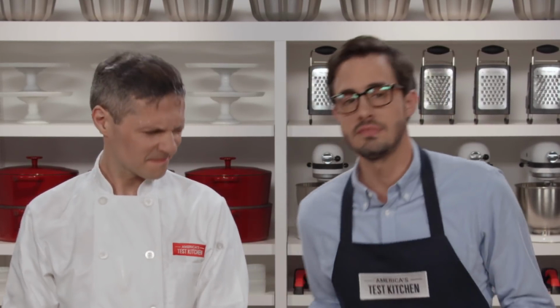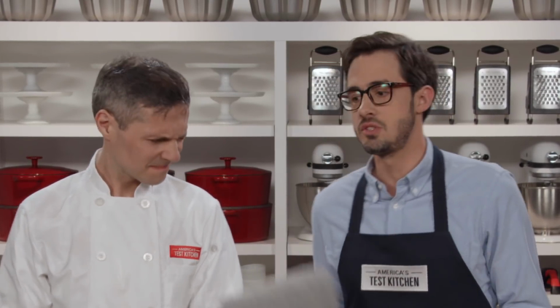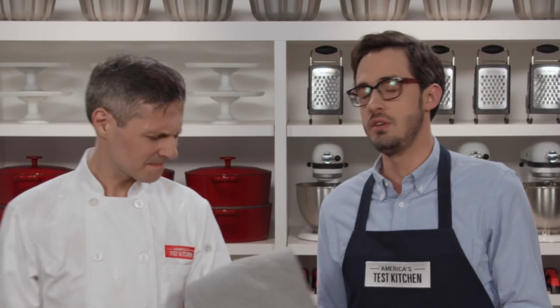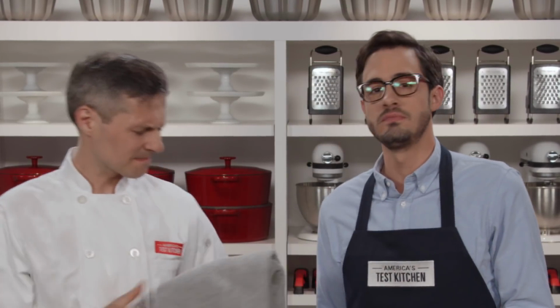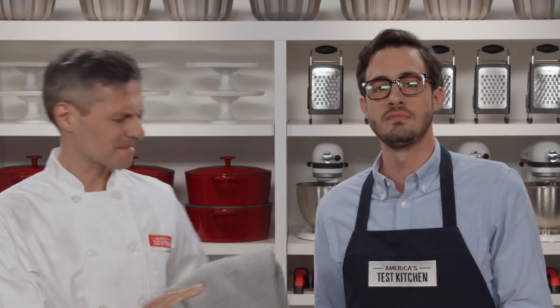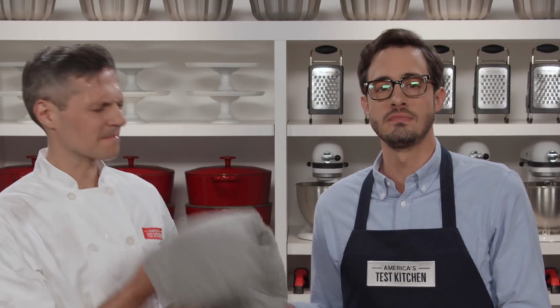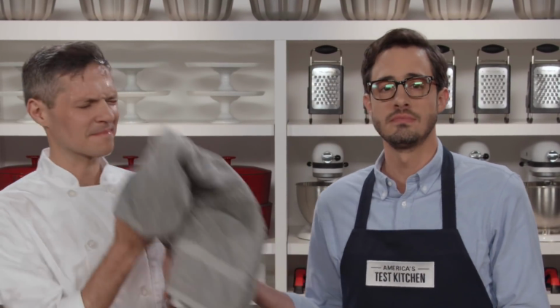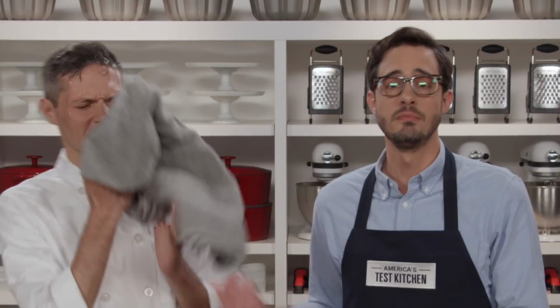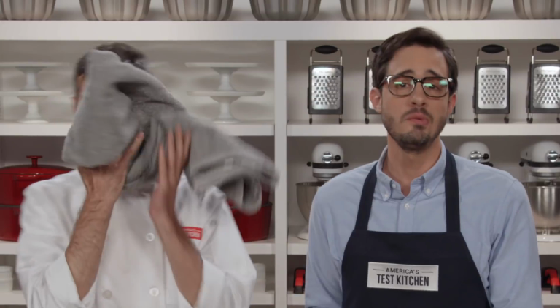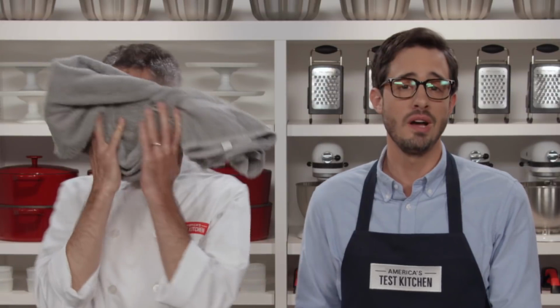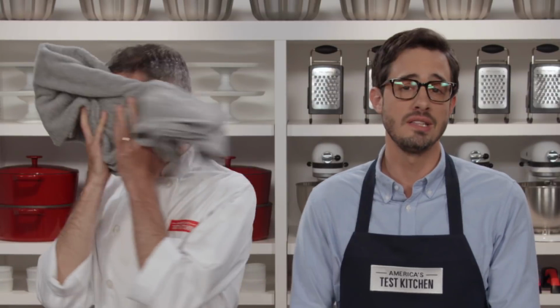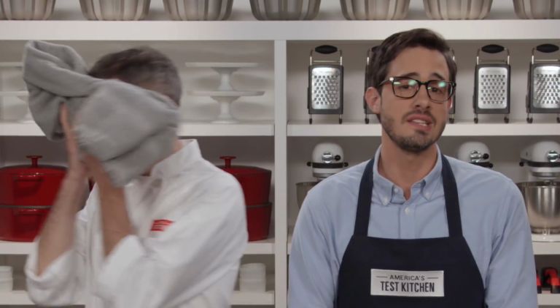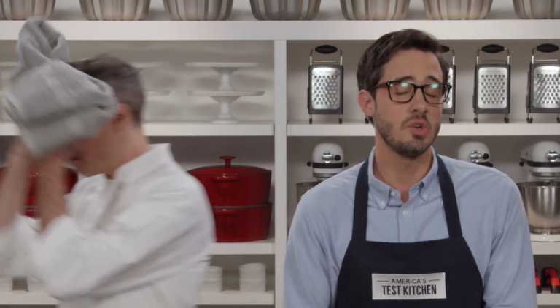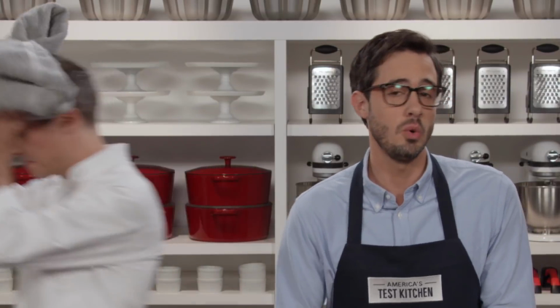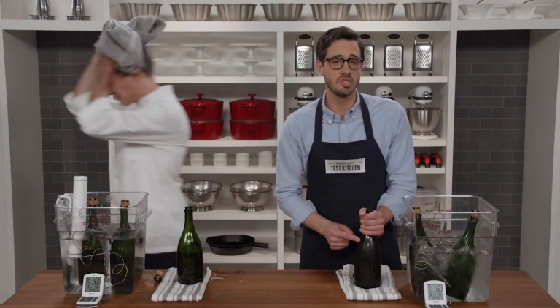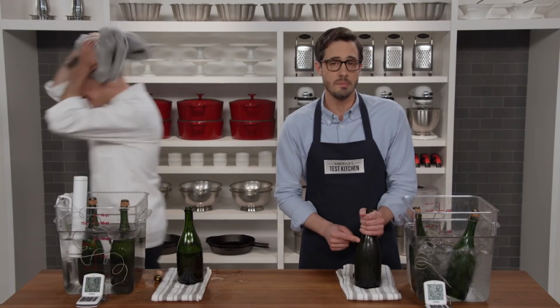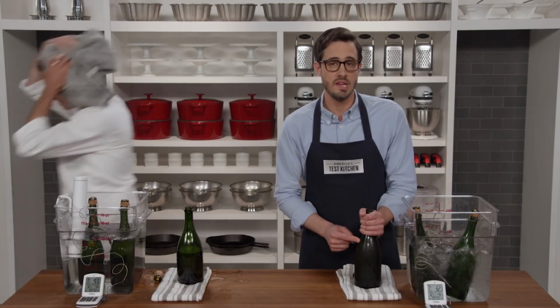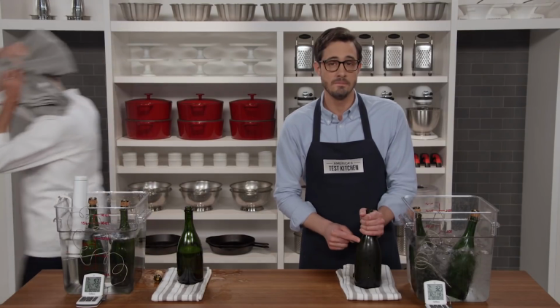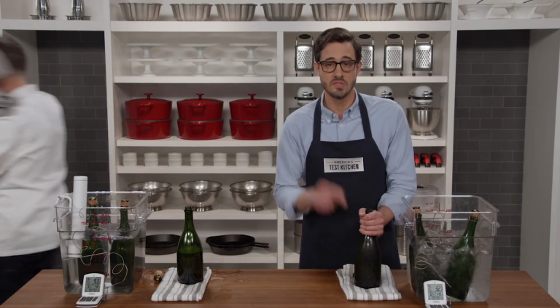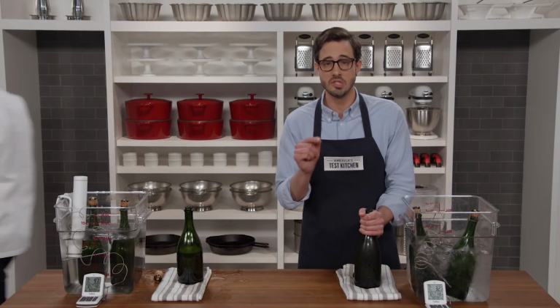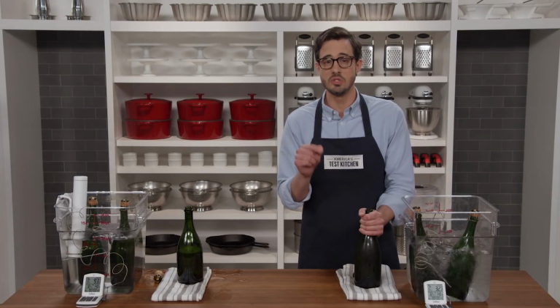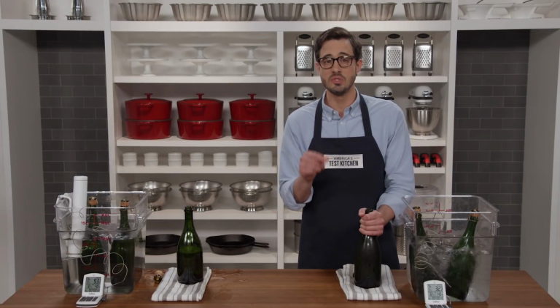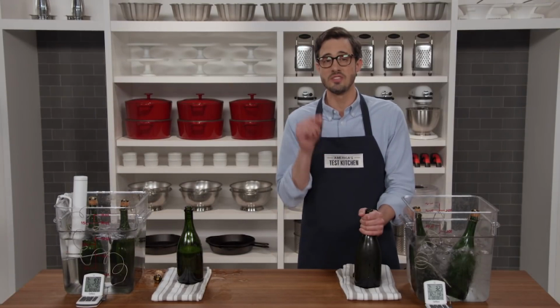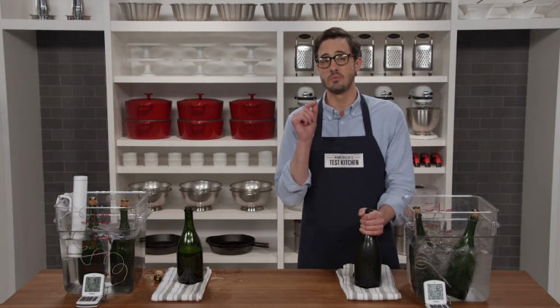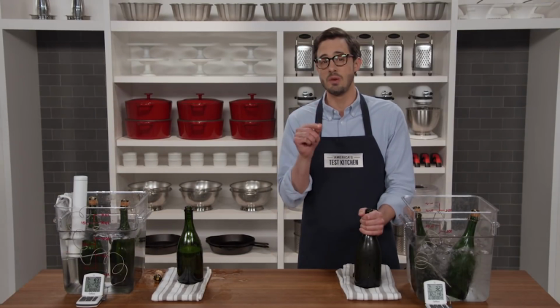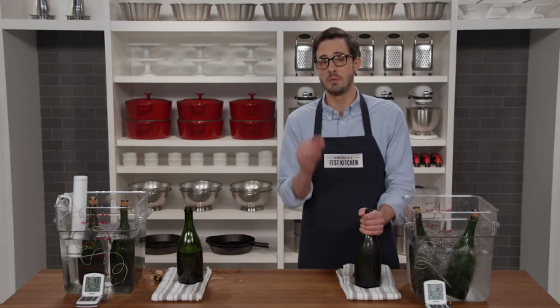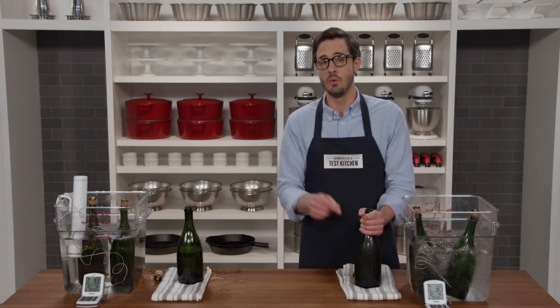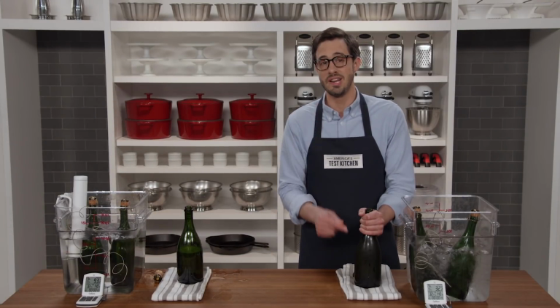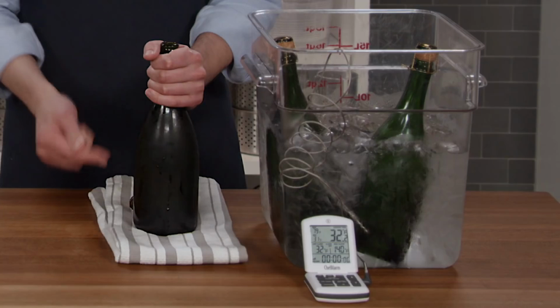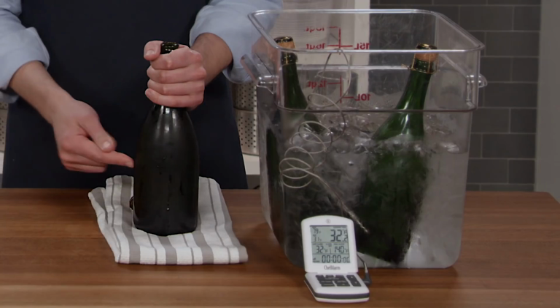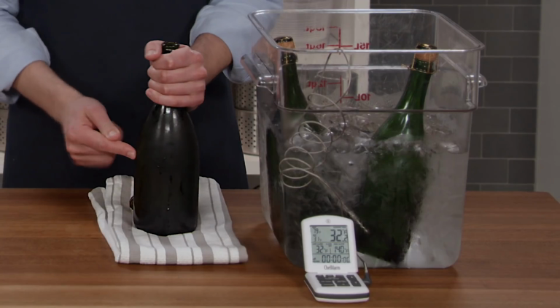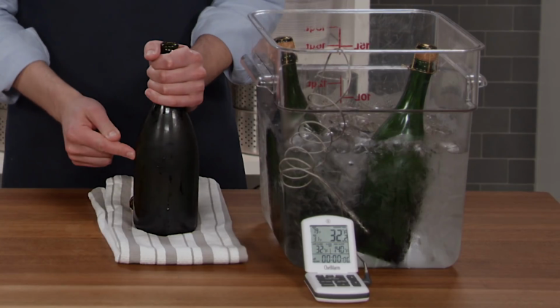Thanks, Joe. Meanwhile, in this nice cold champagne, the CO2 stays right where we want it — in the wine.